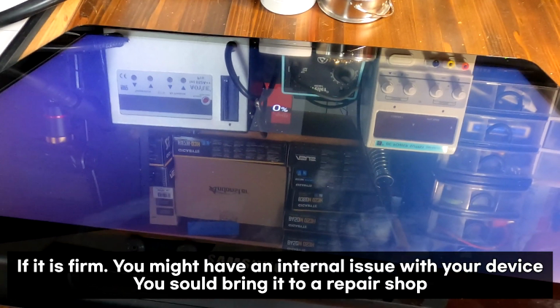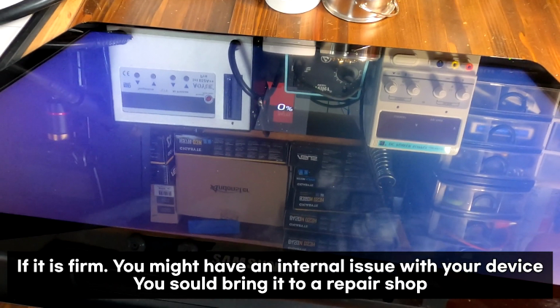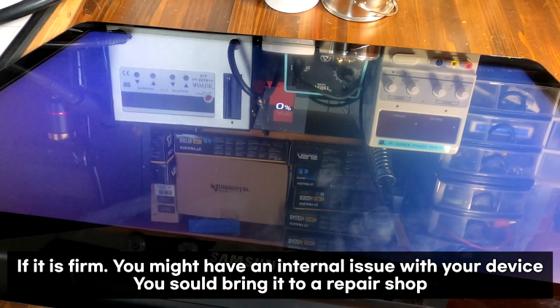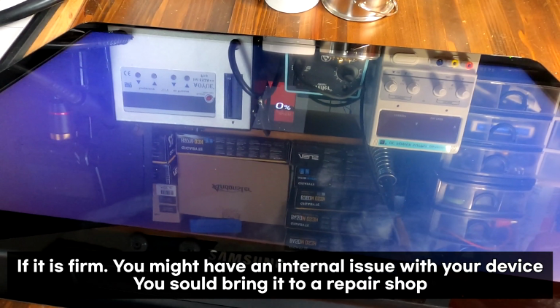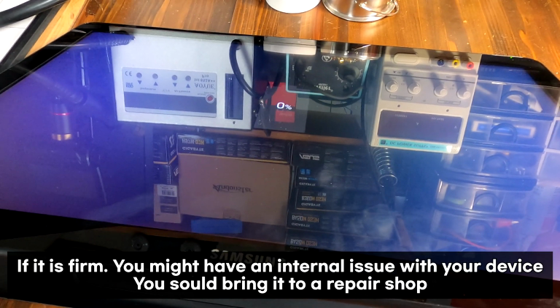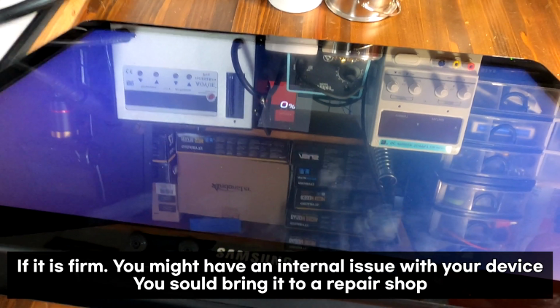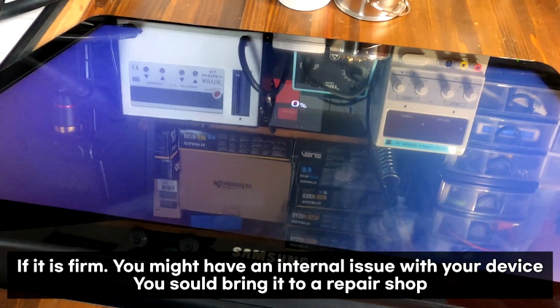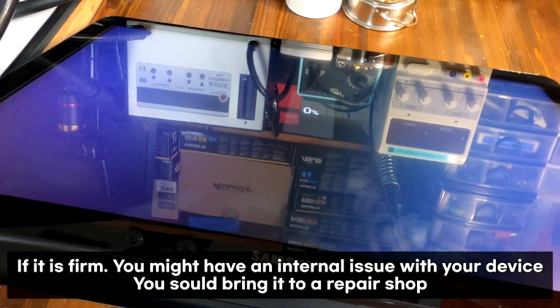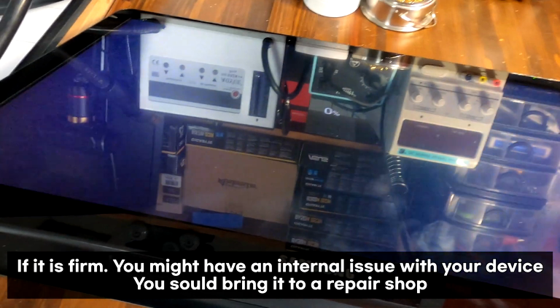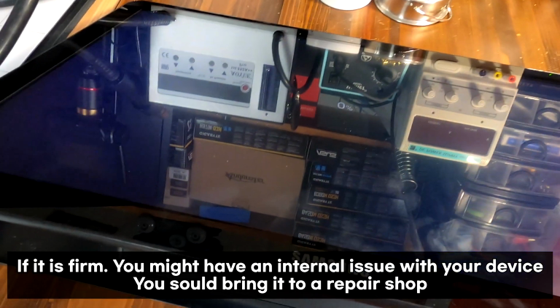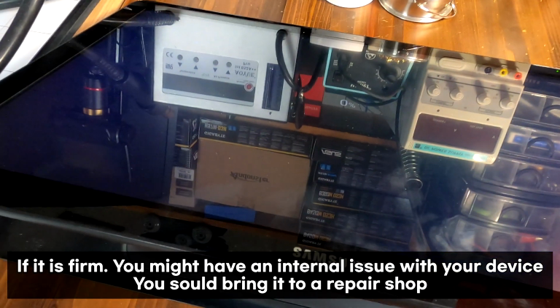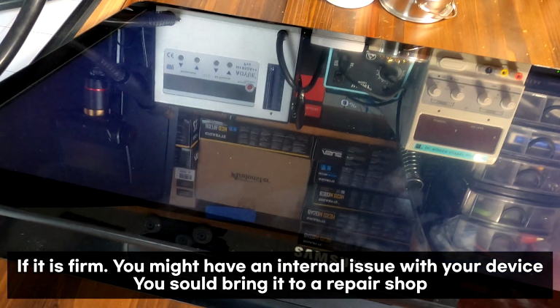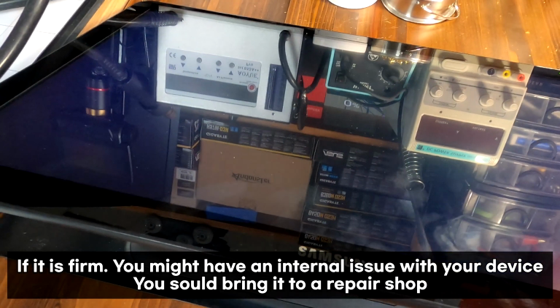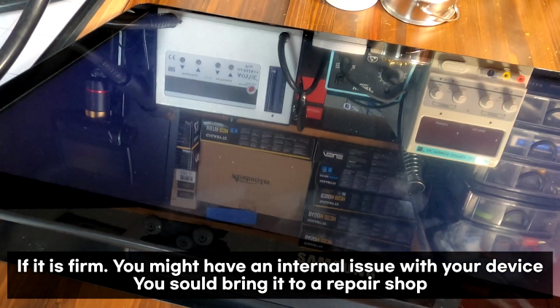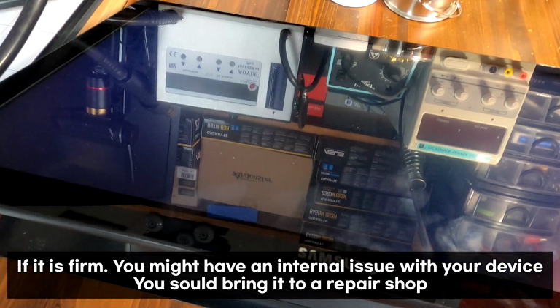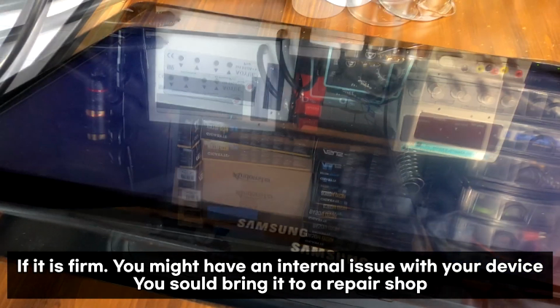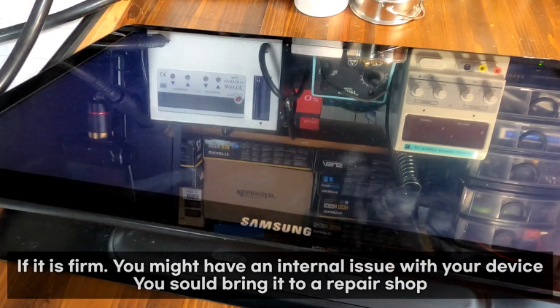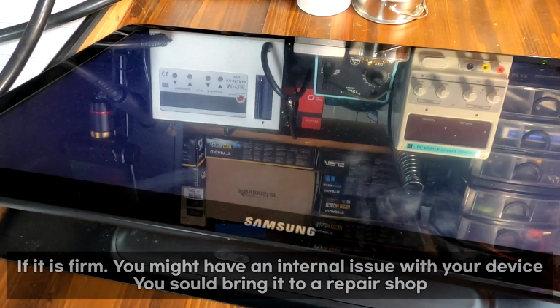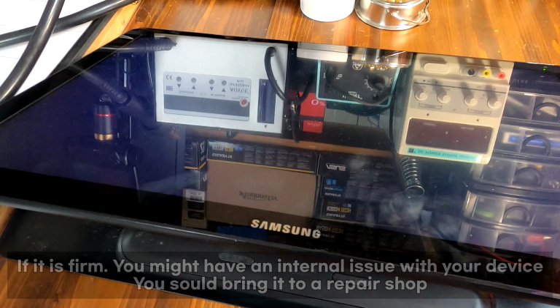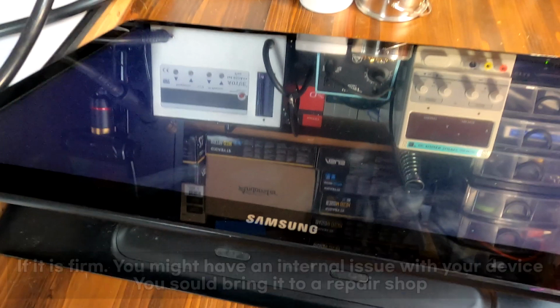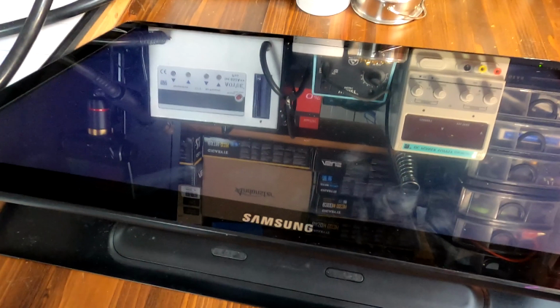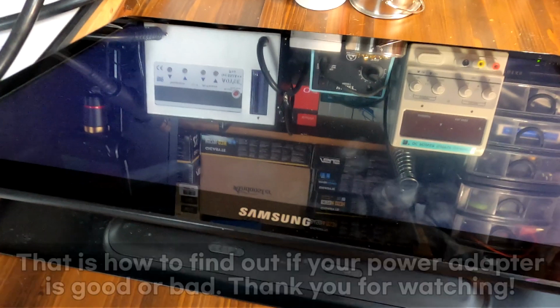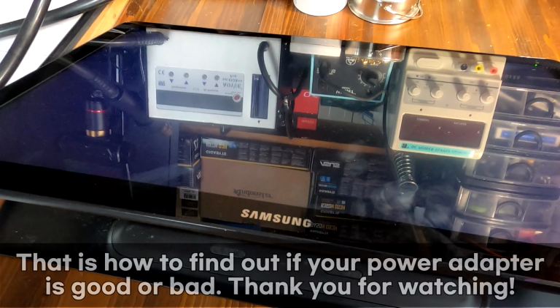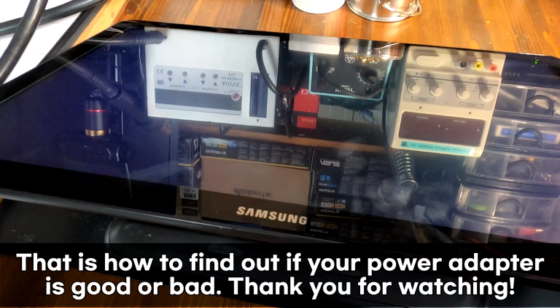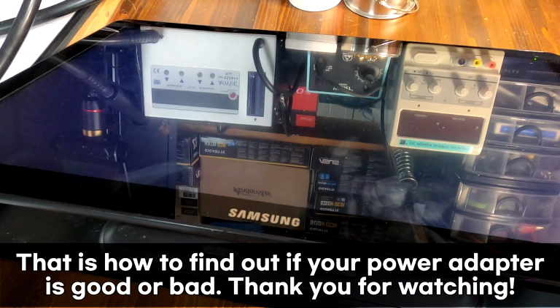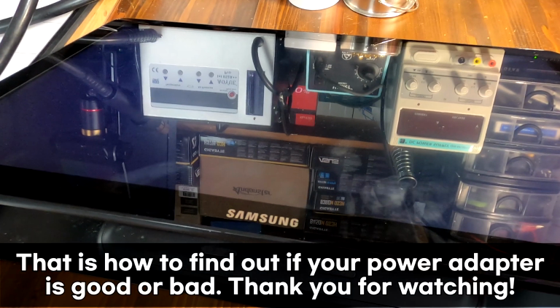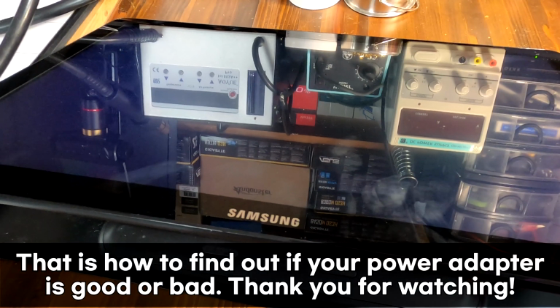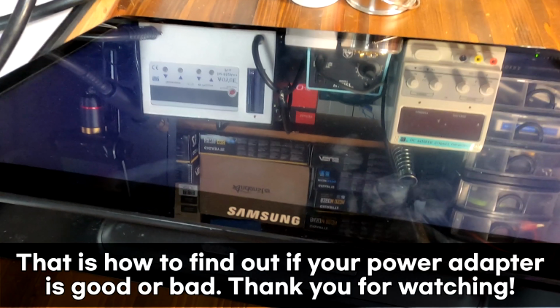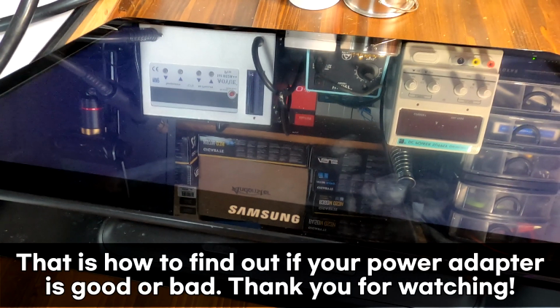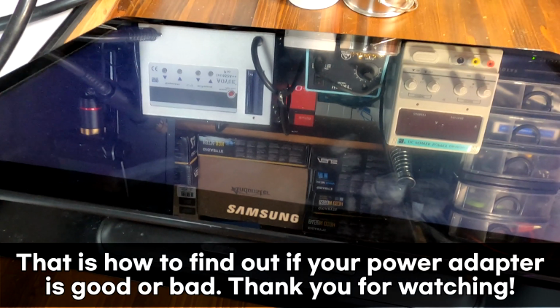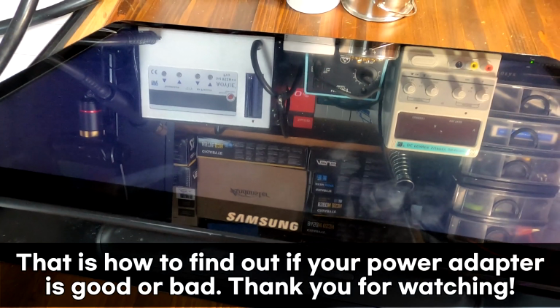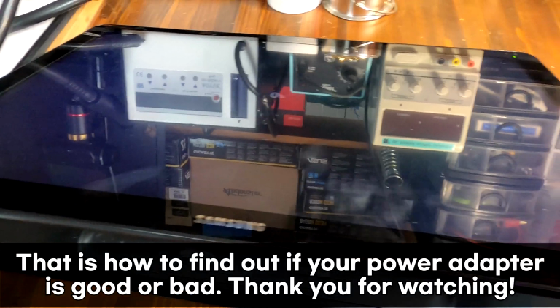I don't know why the customer said there was nothing on the screen. Maybe the customer's power outlet is bad. Maybe.